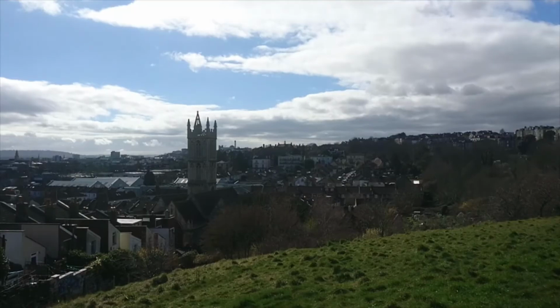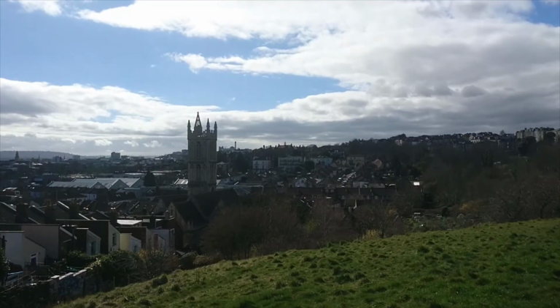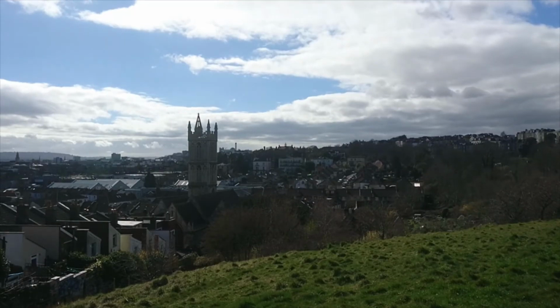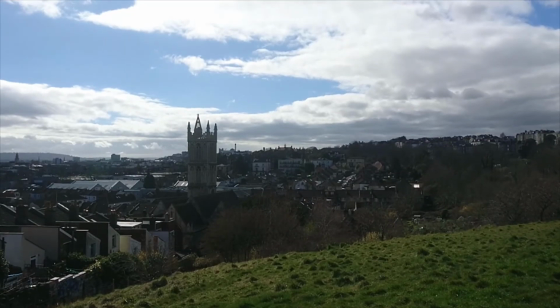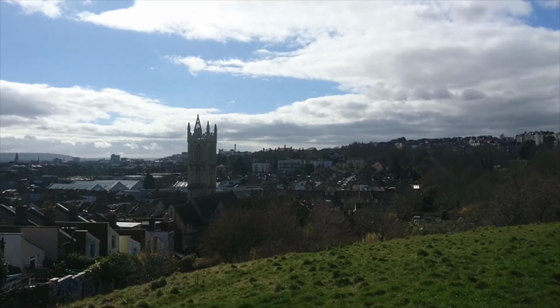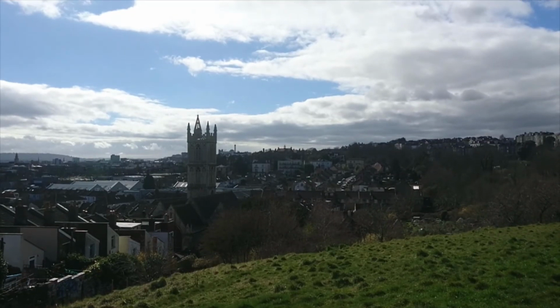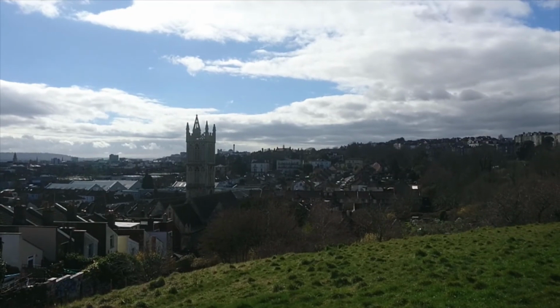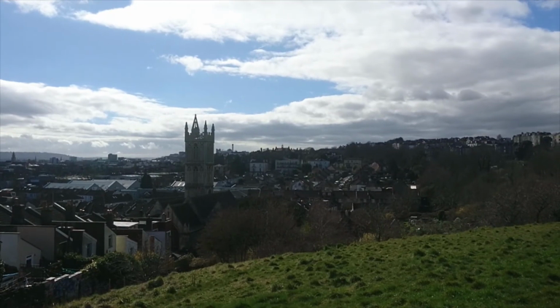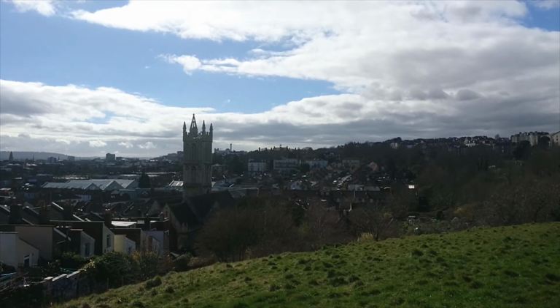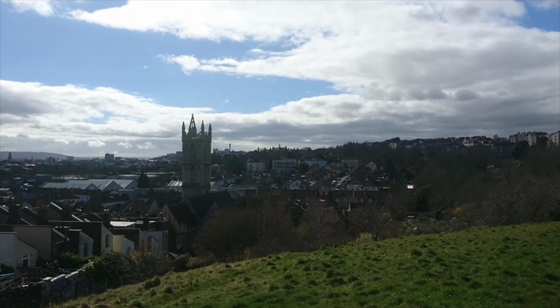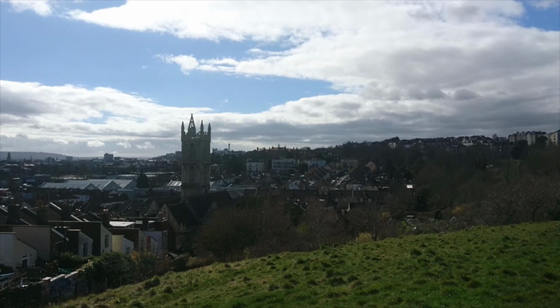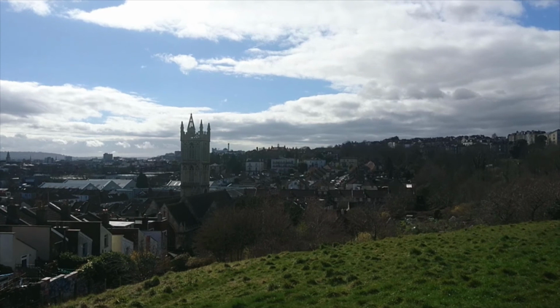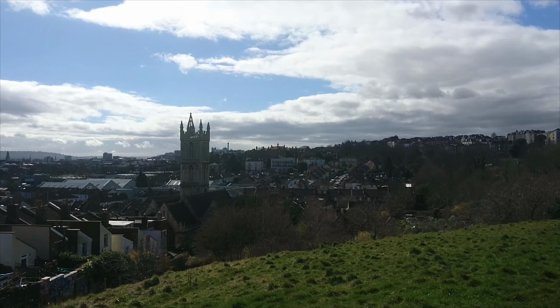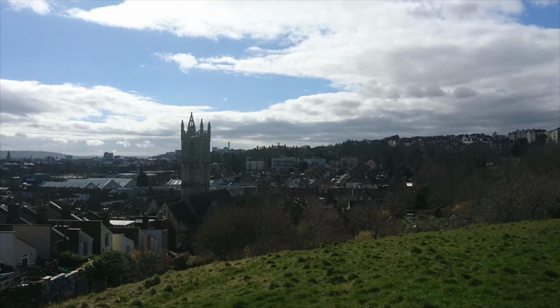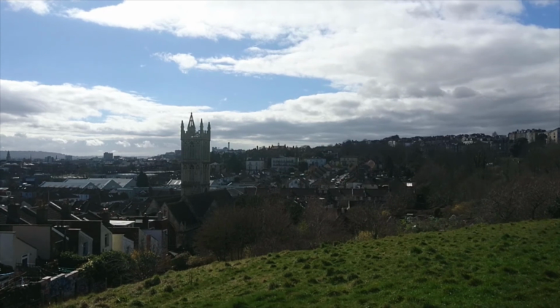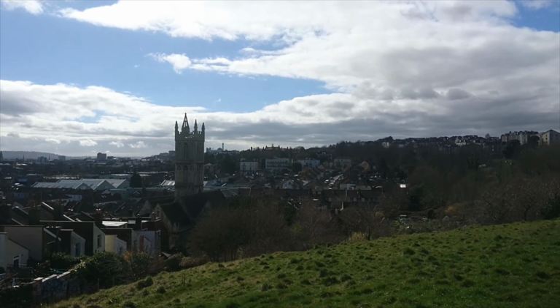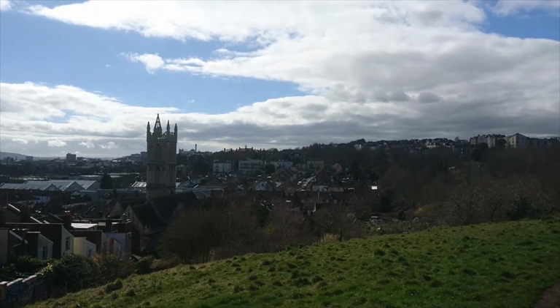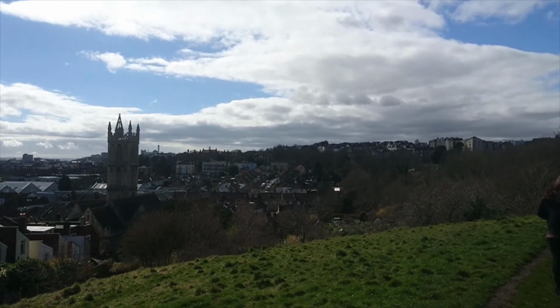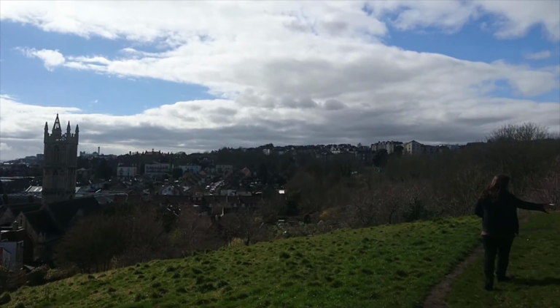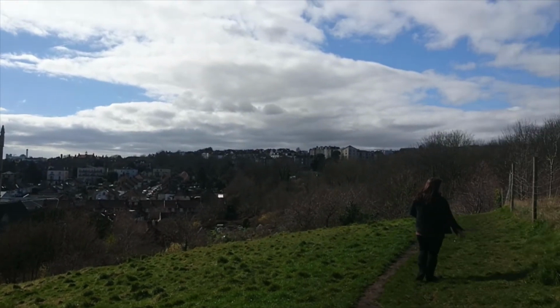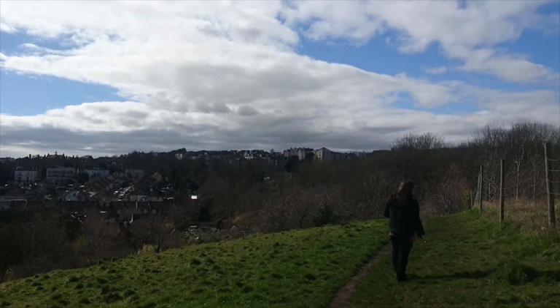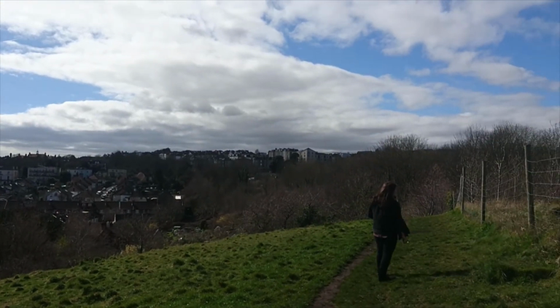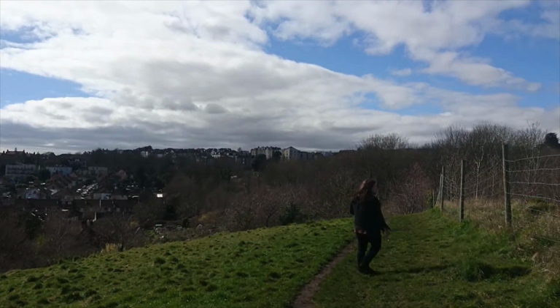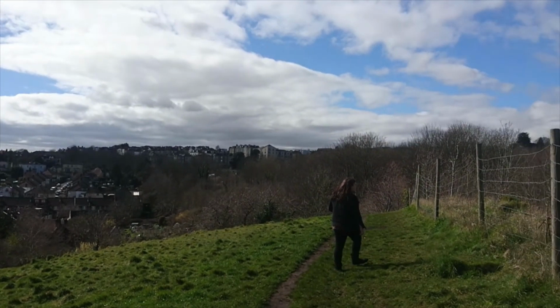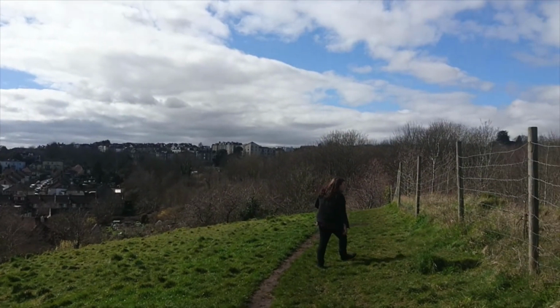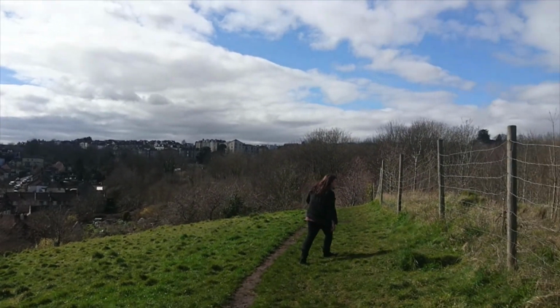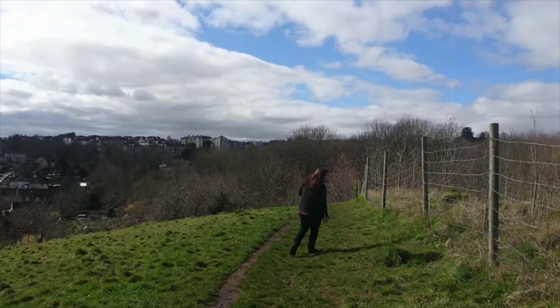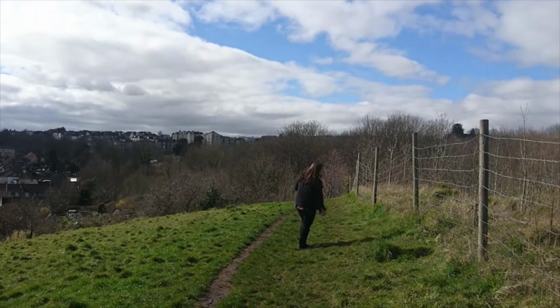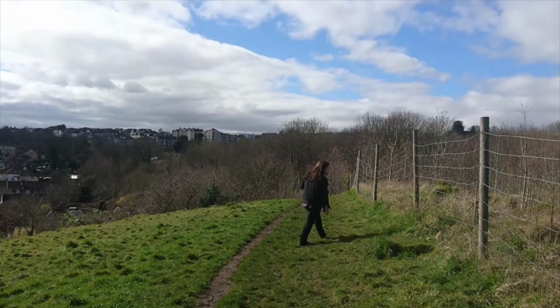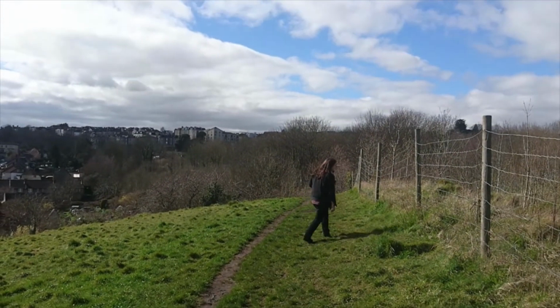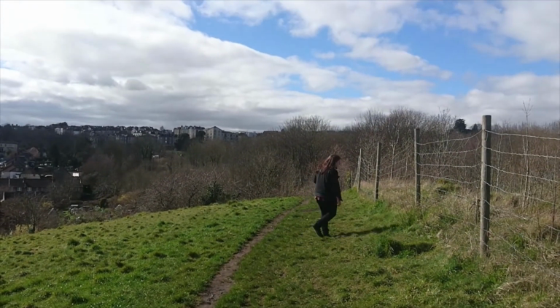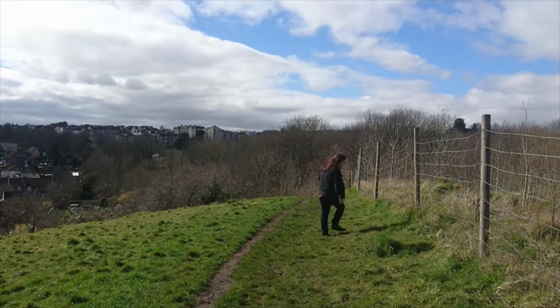We're in Bristol and we're looking for lizards. Follow me and we're going to see if we can spot any basking.